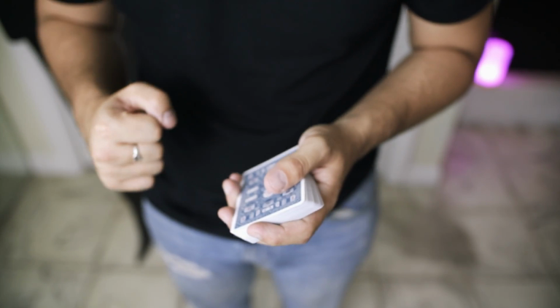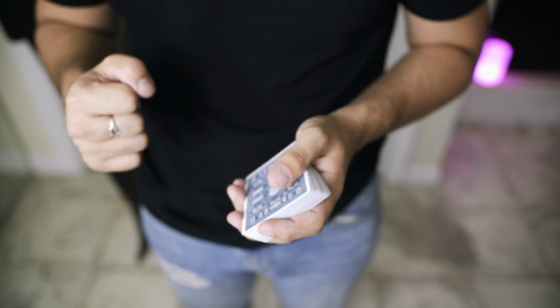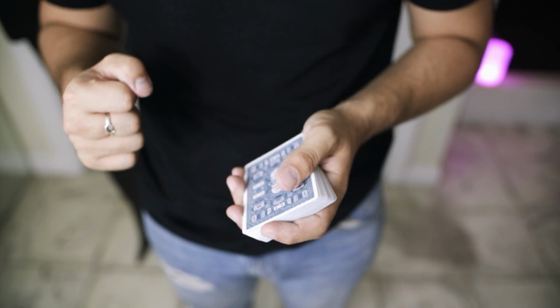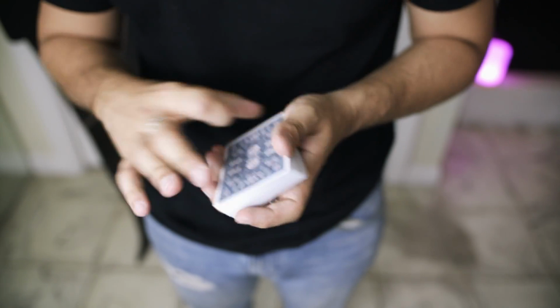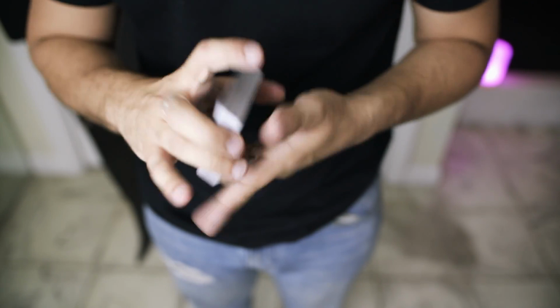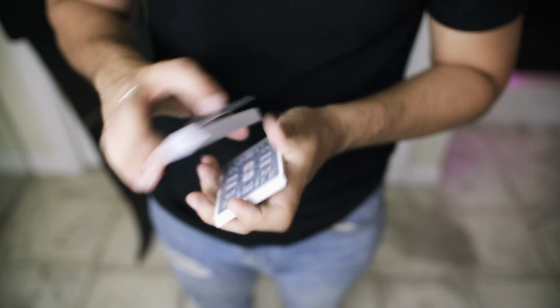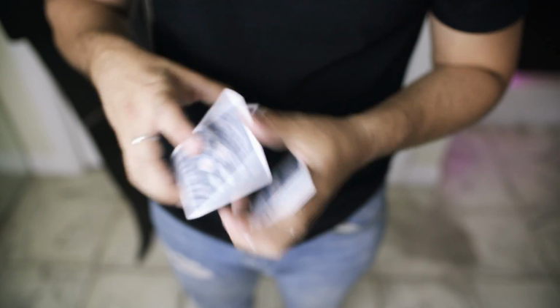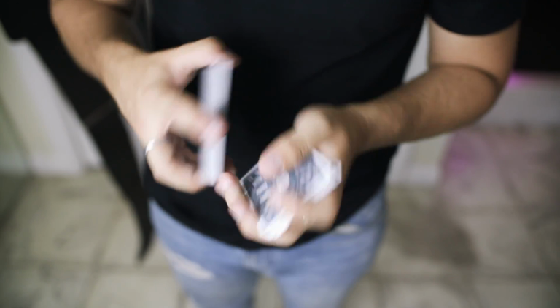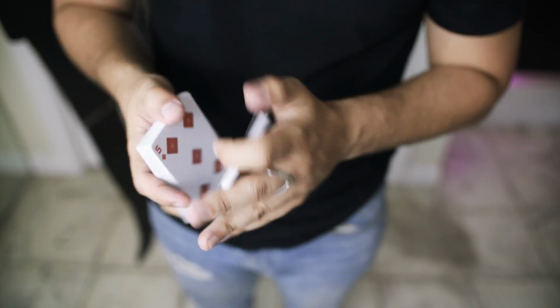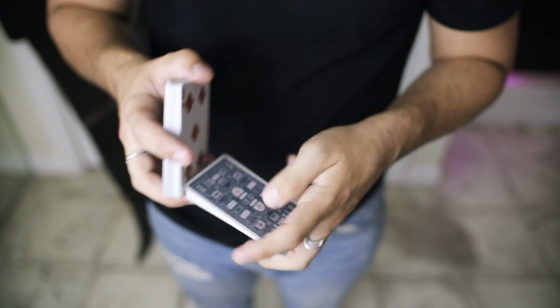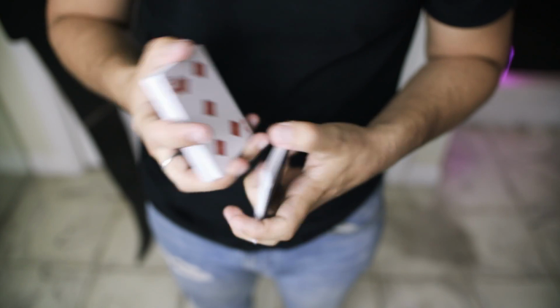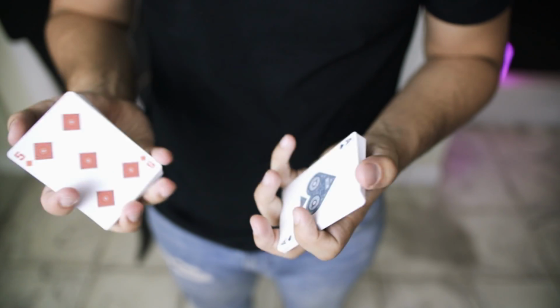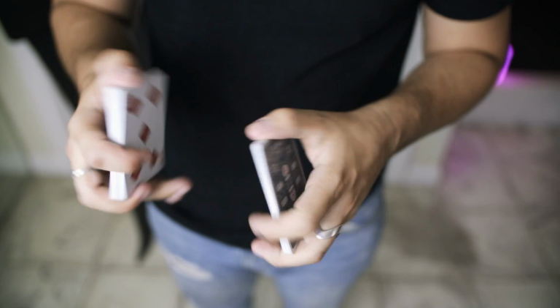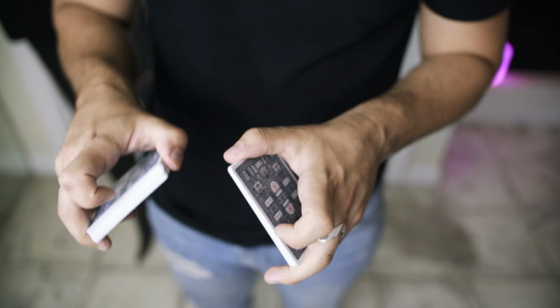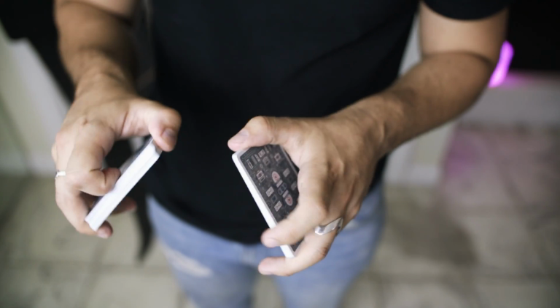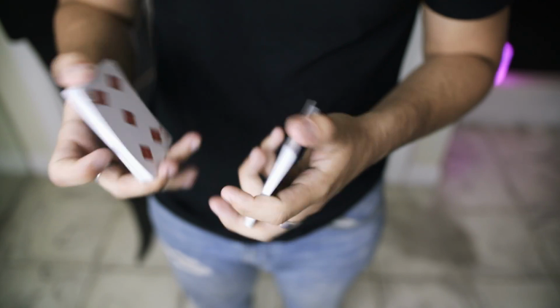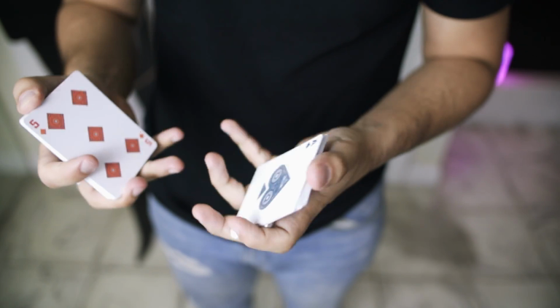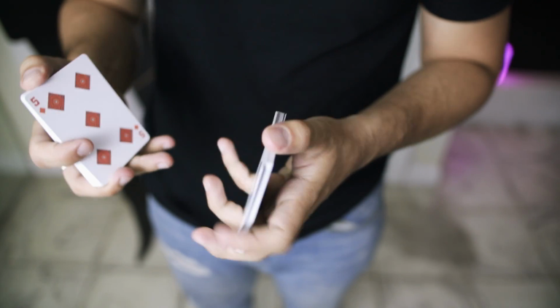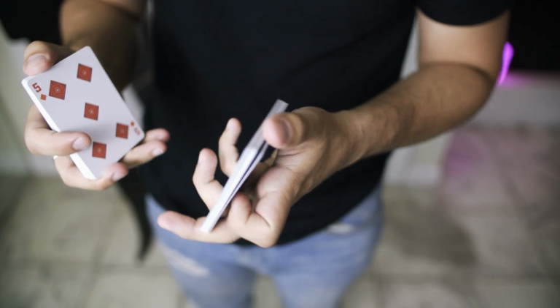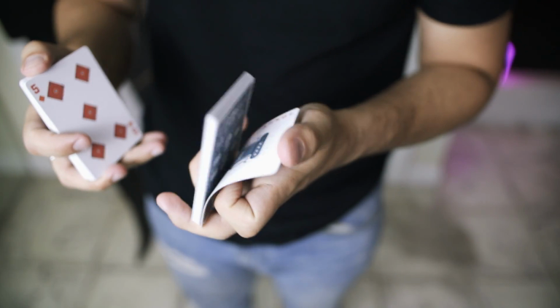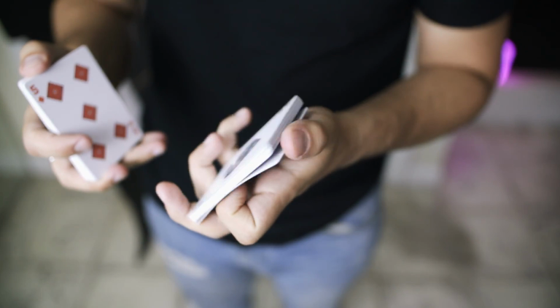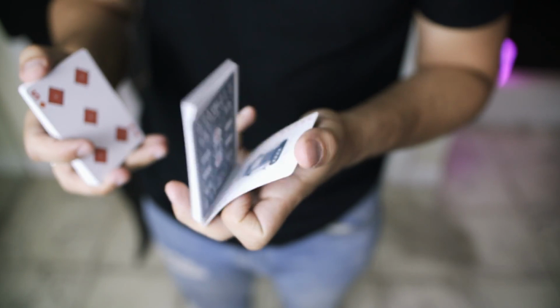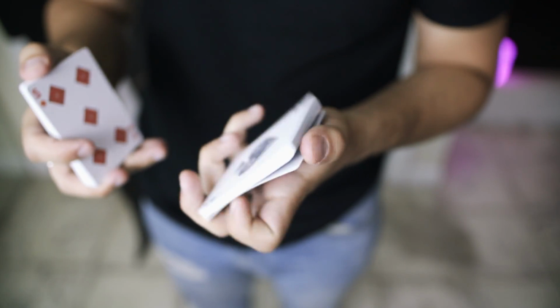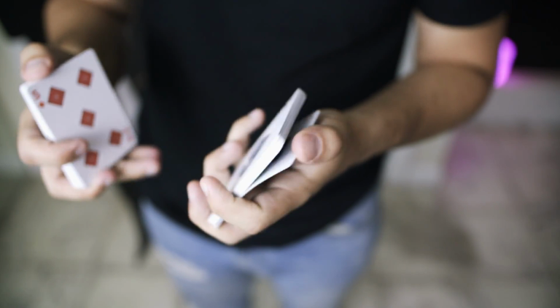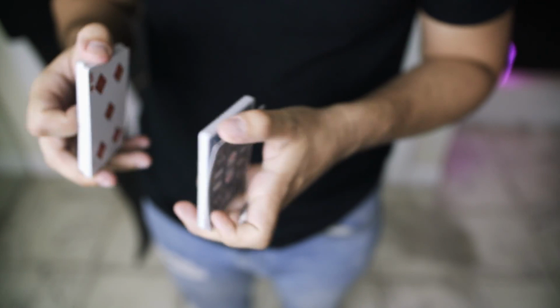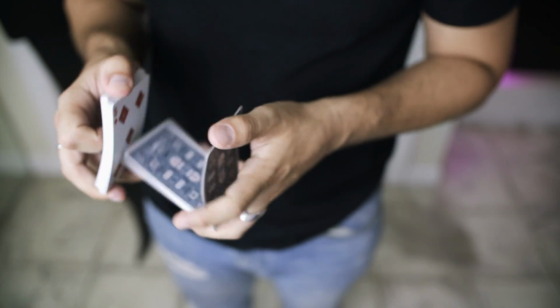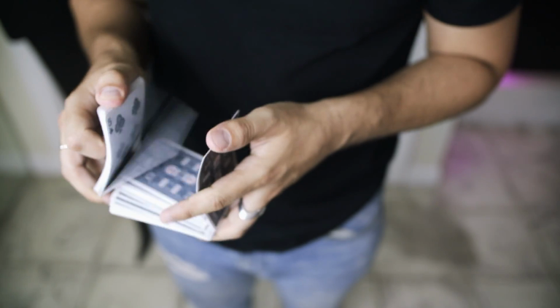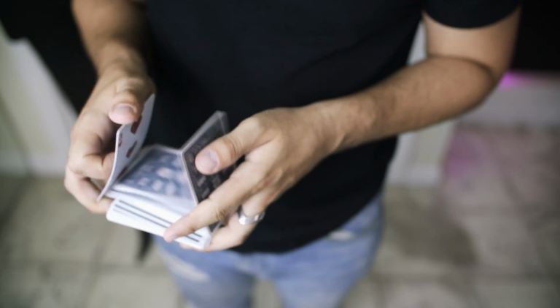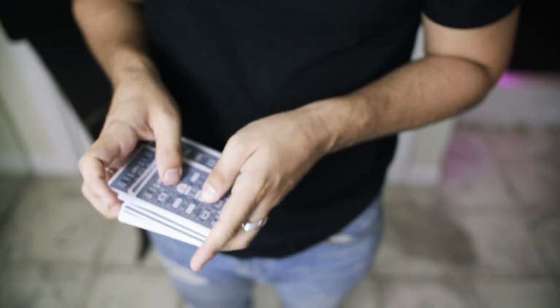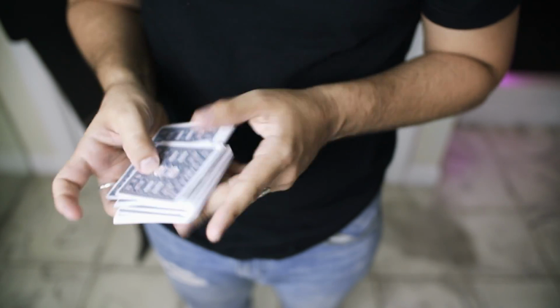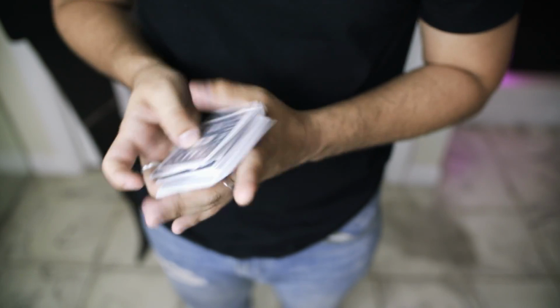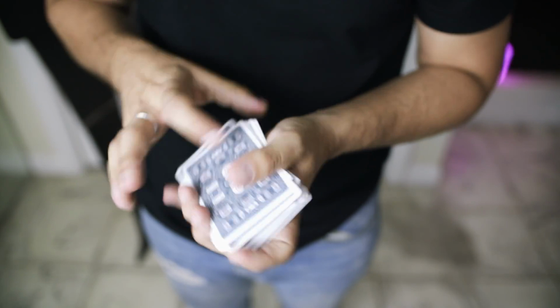Of course there are other ways to do this. If you want to do this on a table, you hold the two jokers and can do it that way.